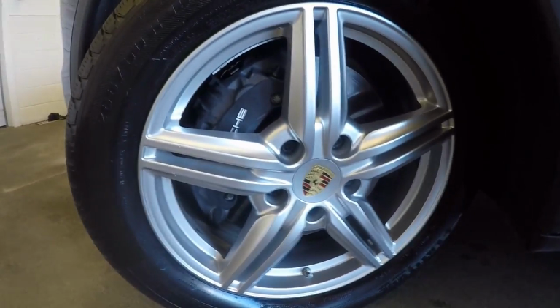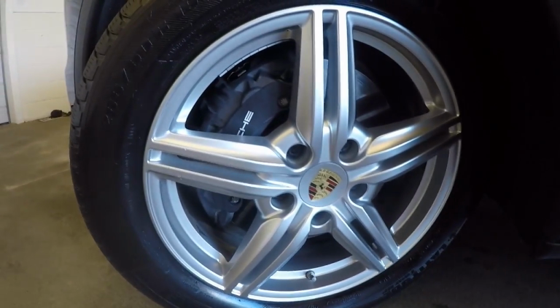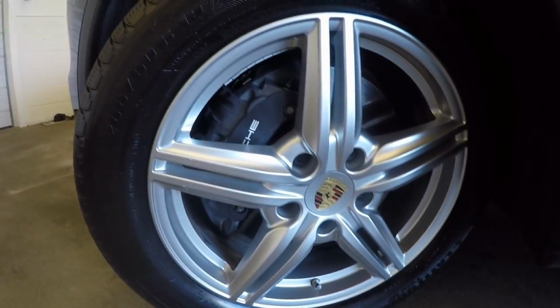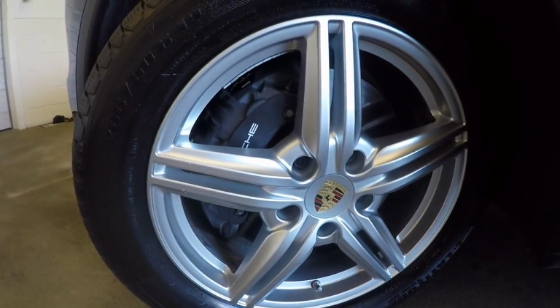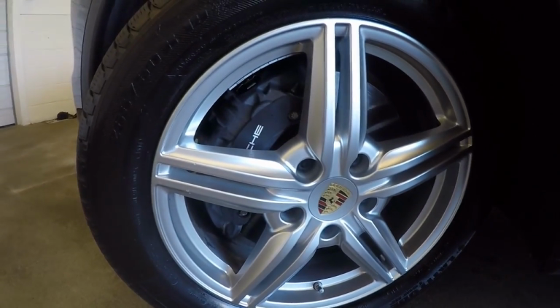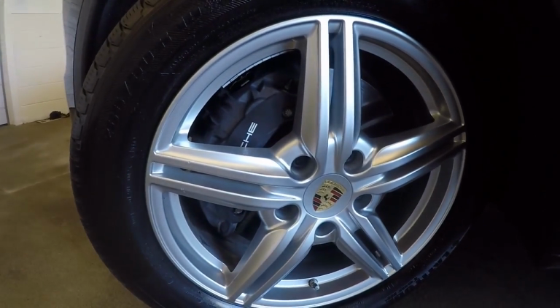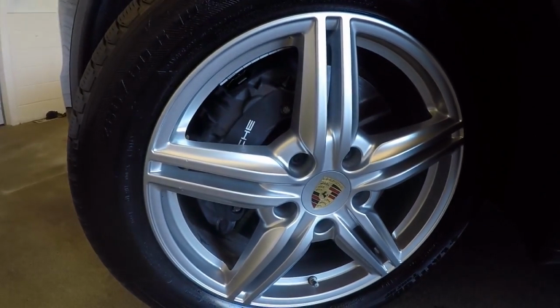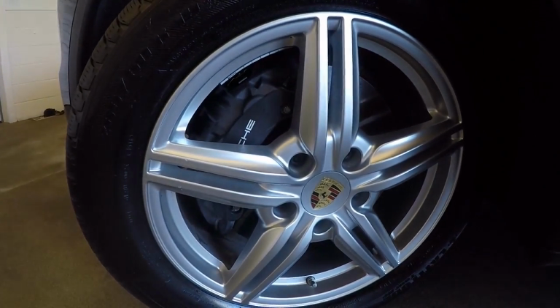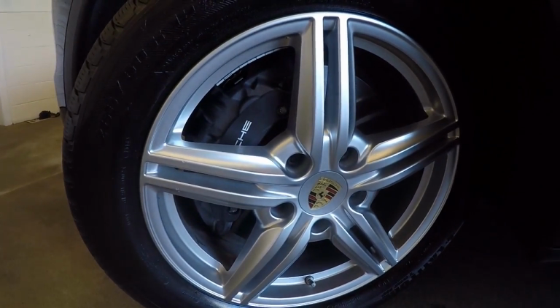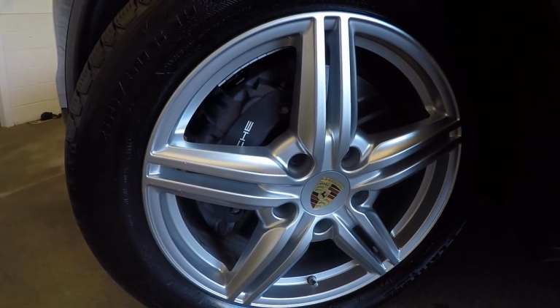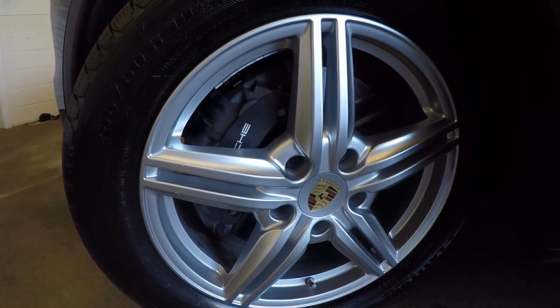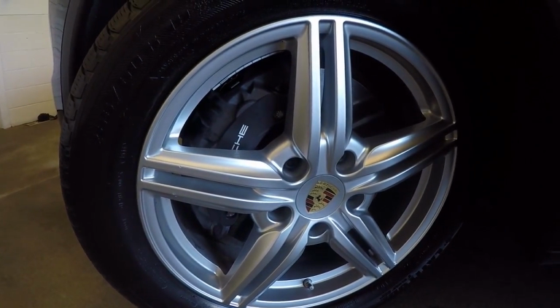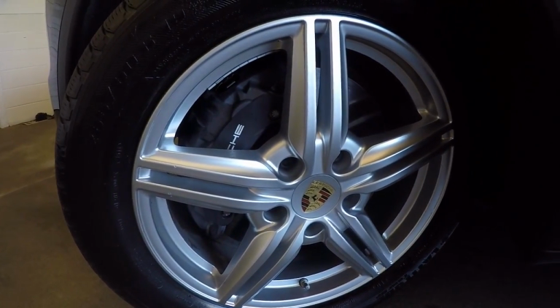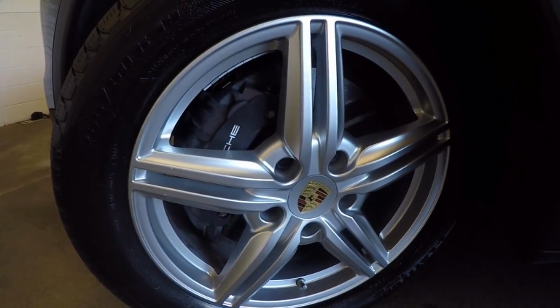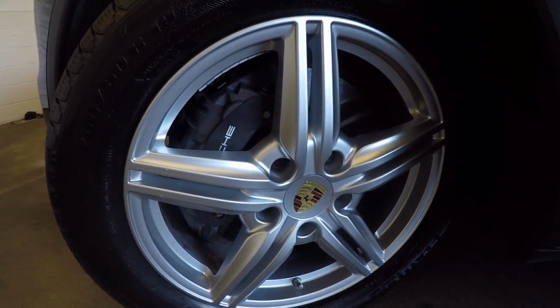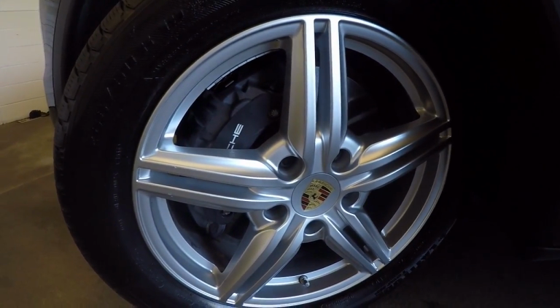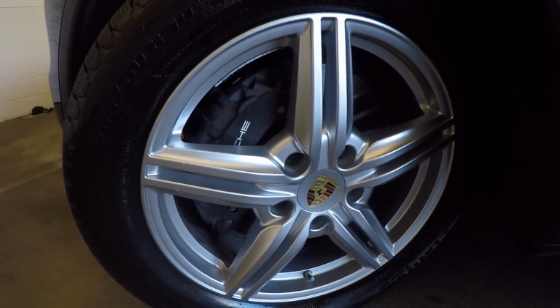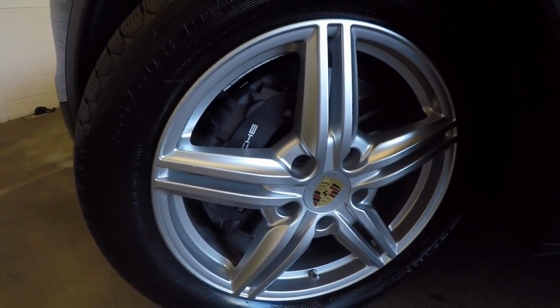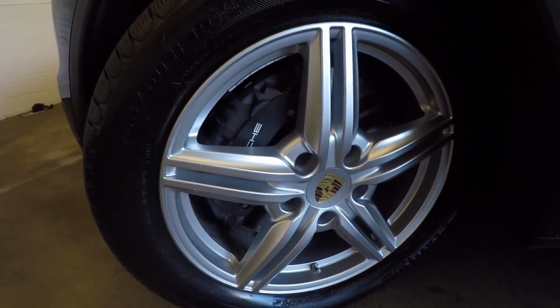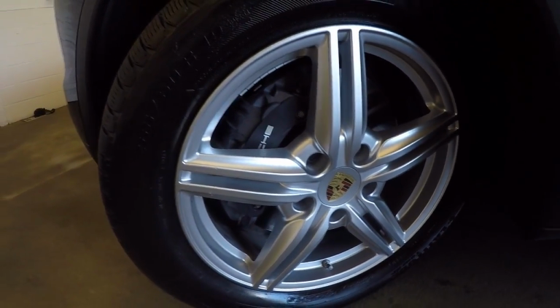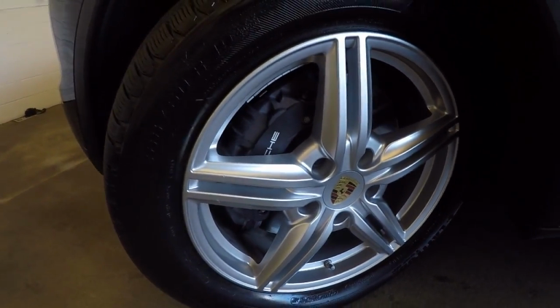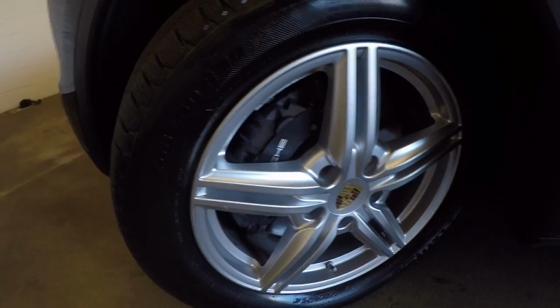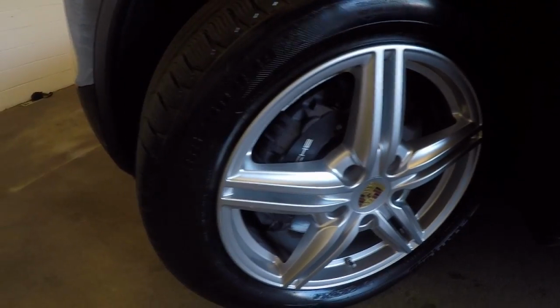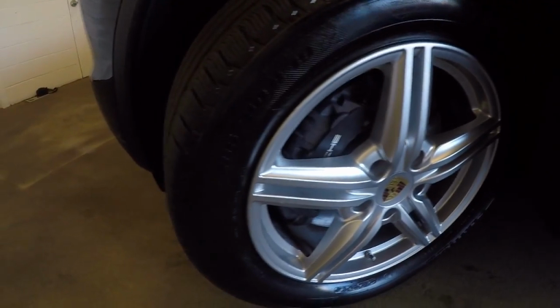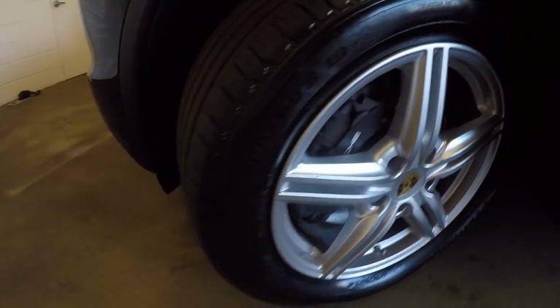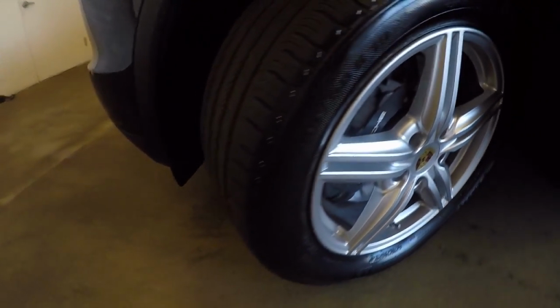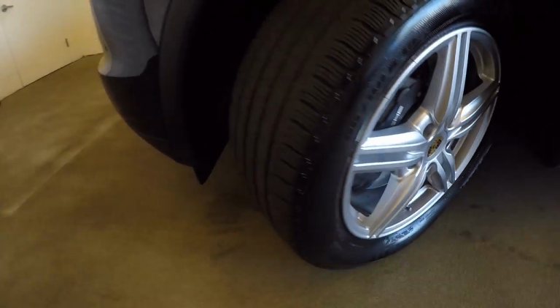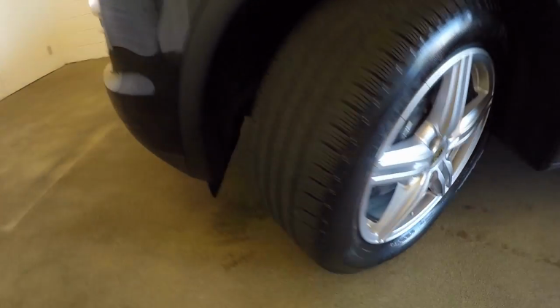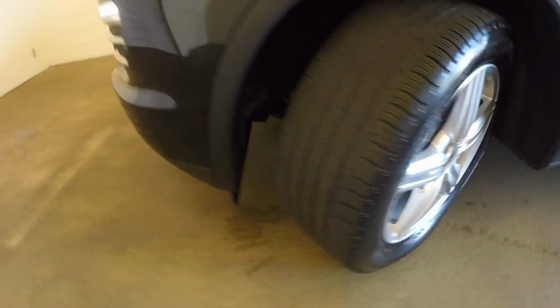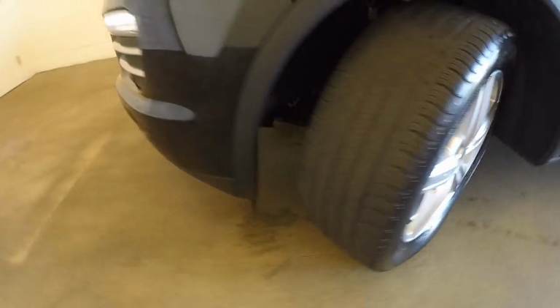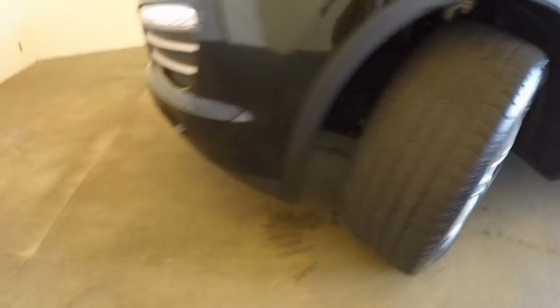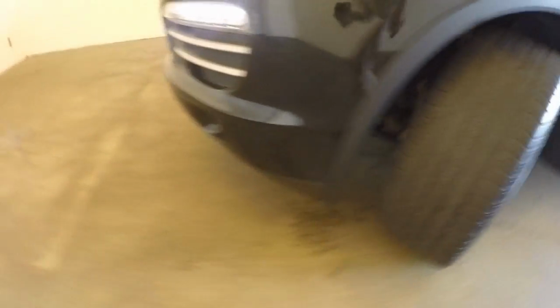Massive front calipers on these brakes. Nice alloy wheels.